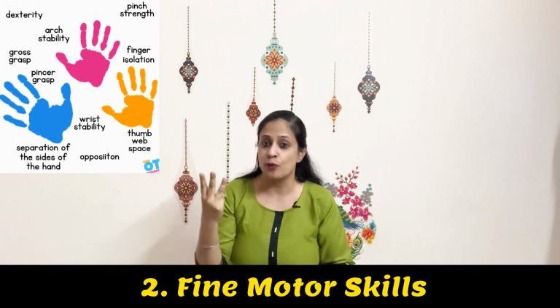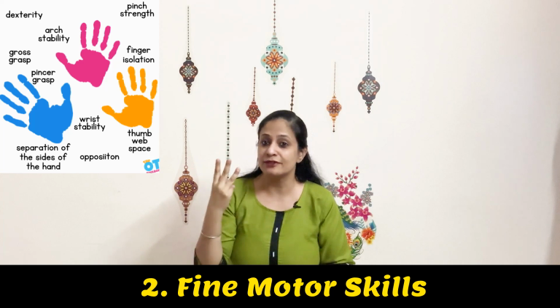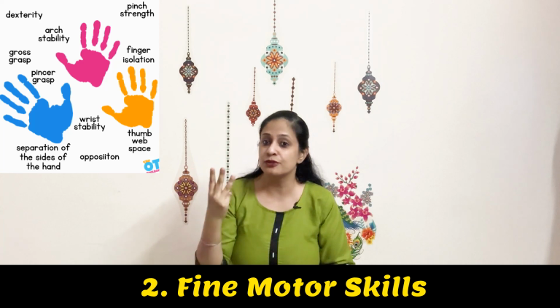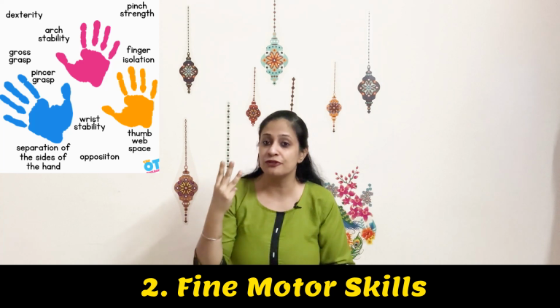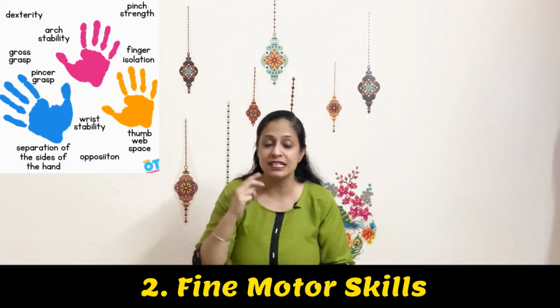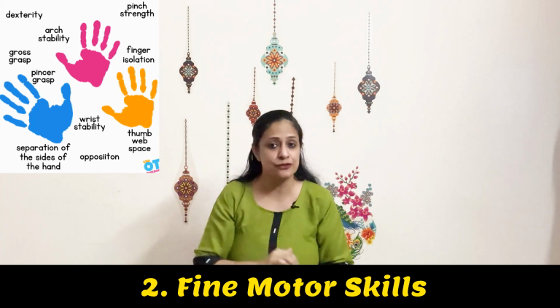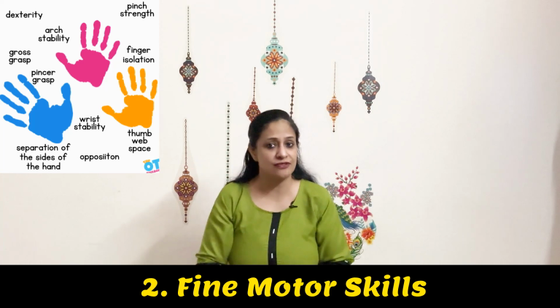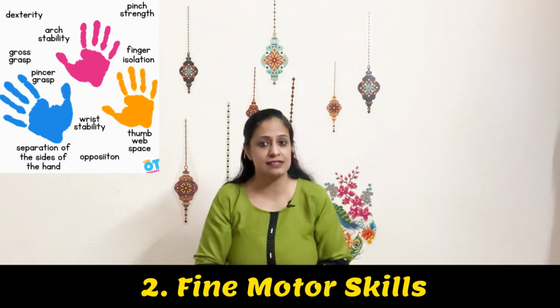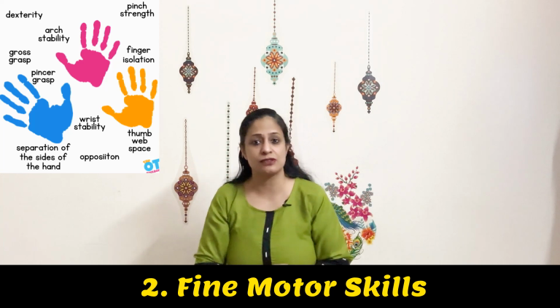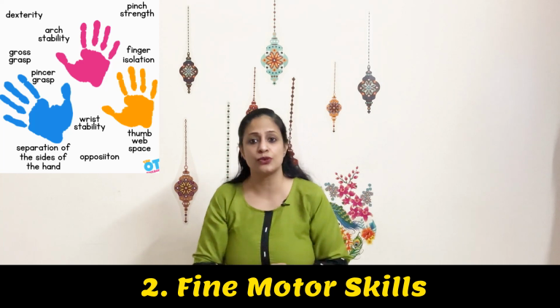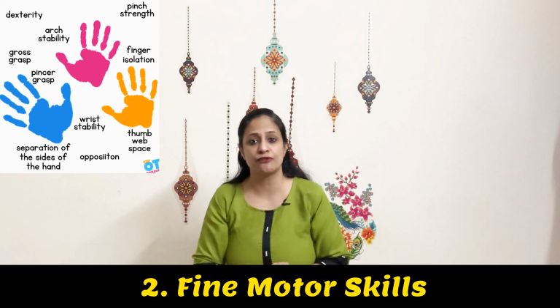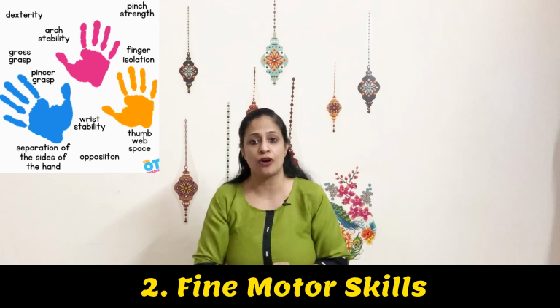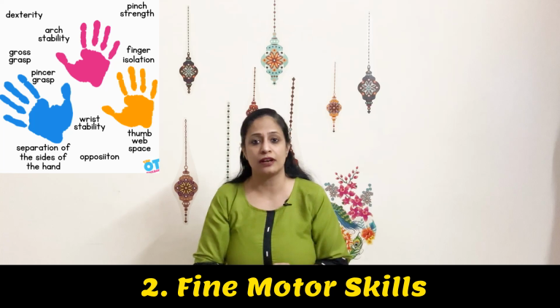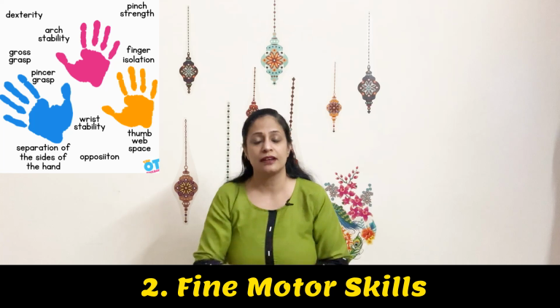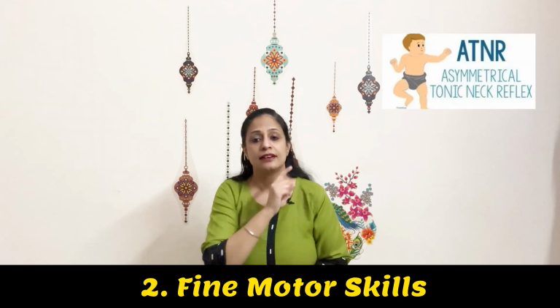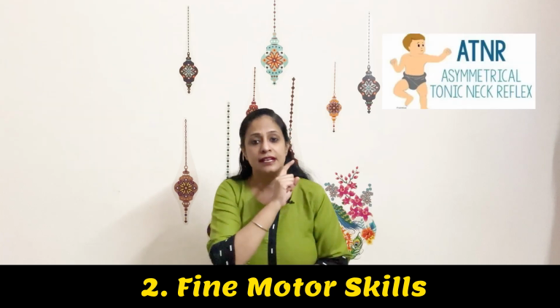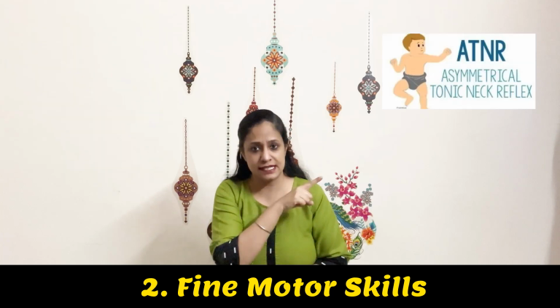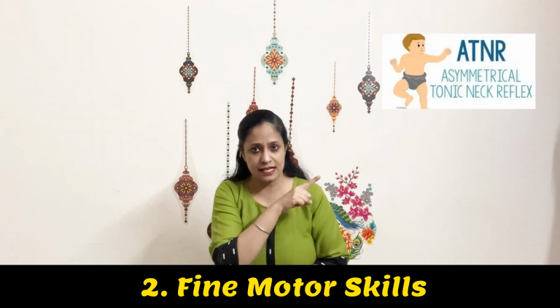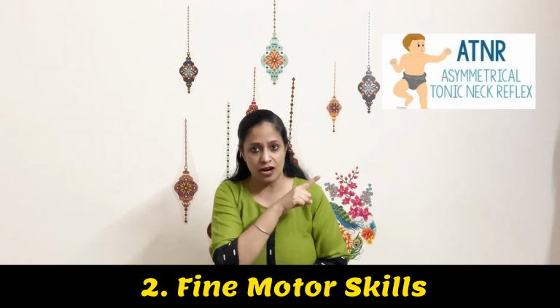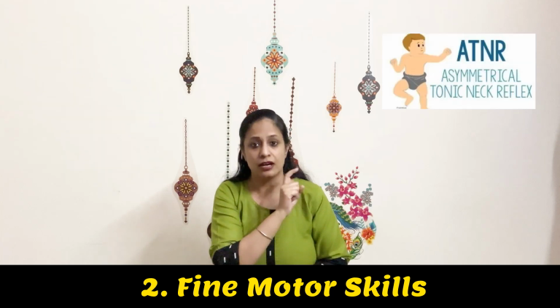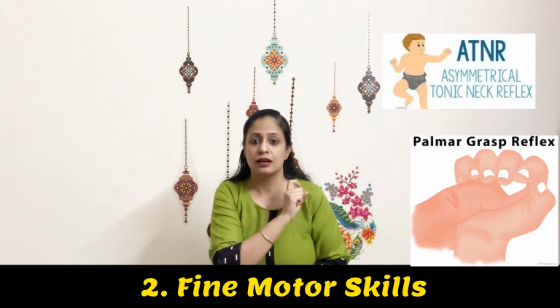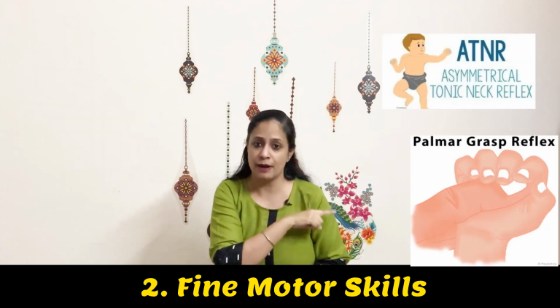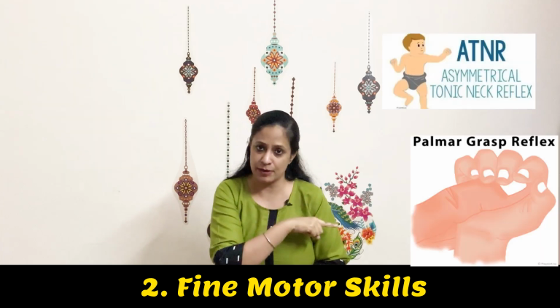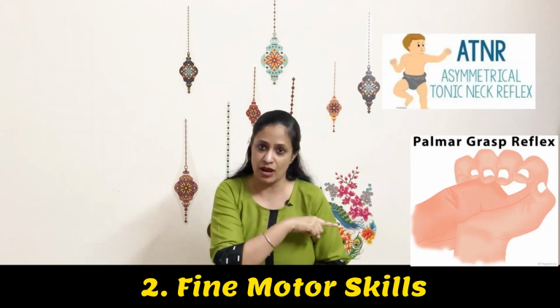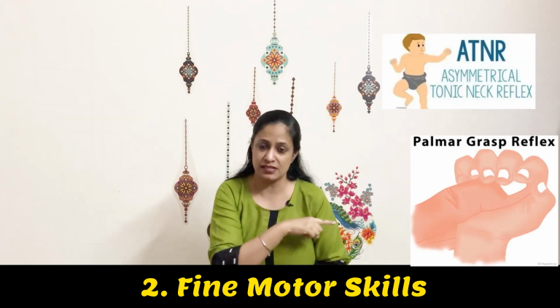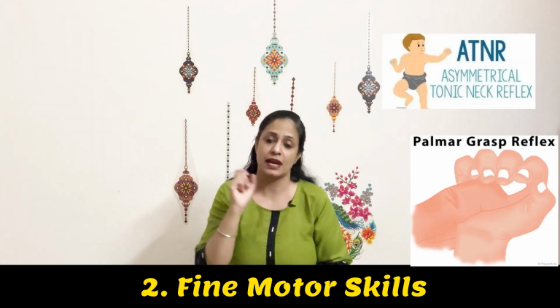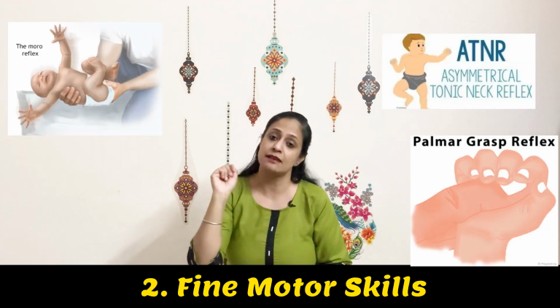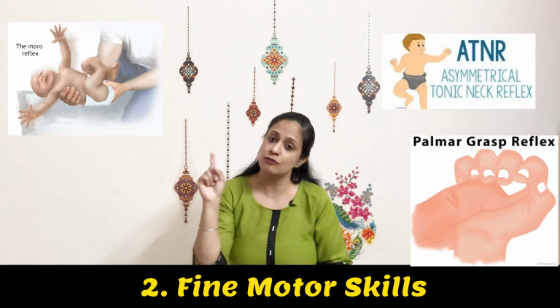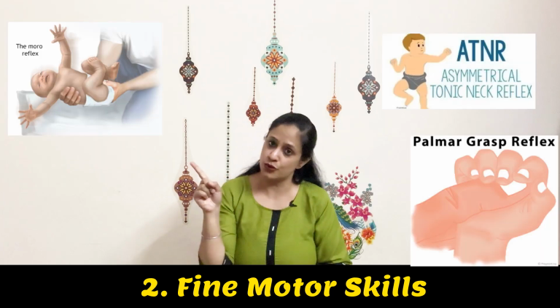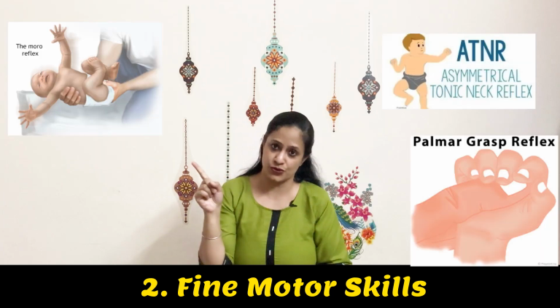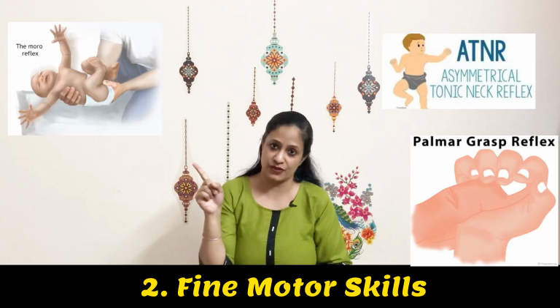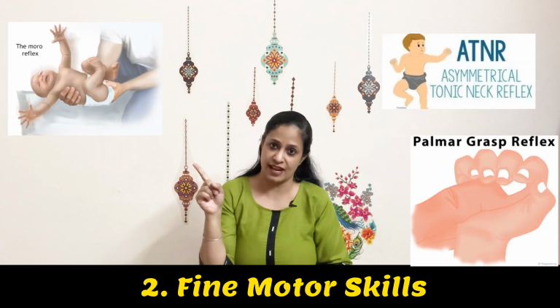What three retained reflexes should you look for here? ATNR, palmar grasp, and Moro's reflex.